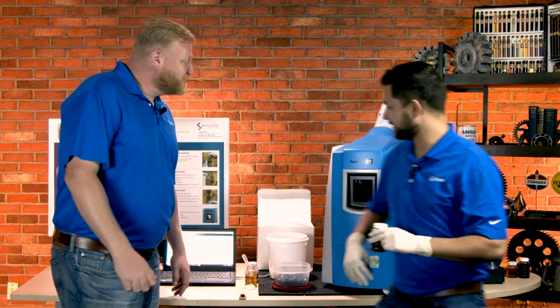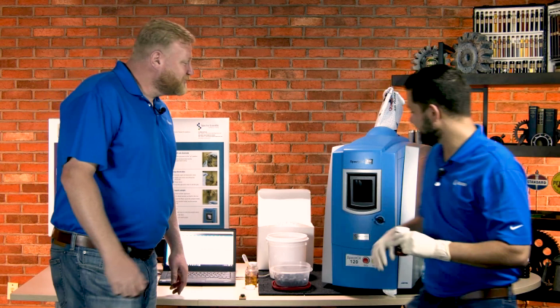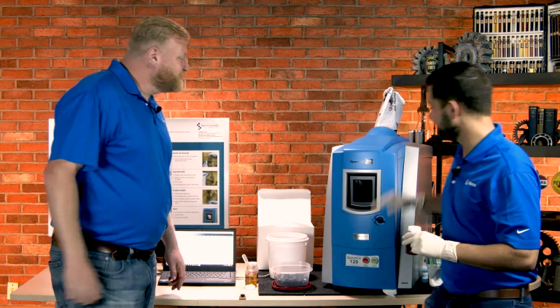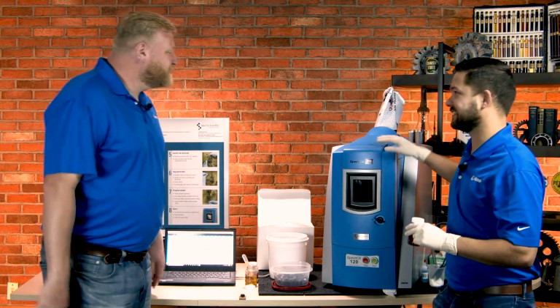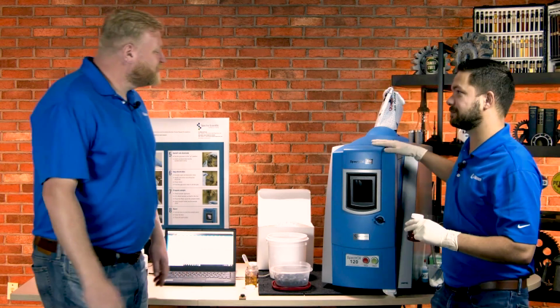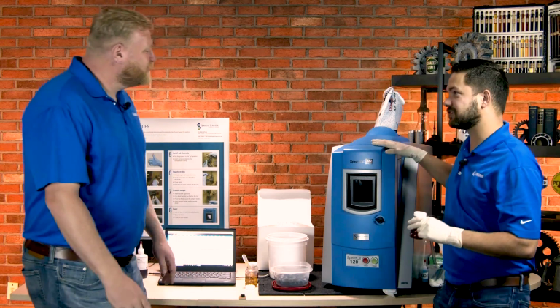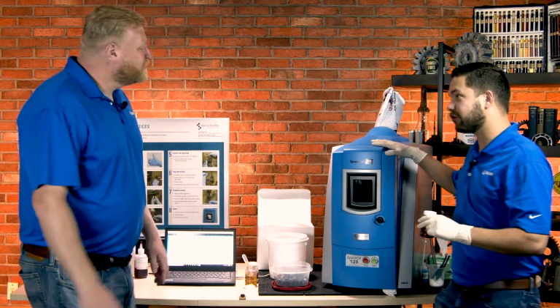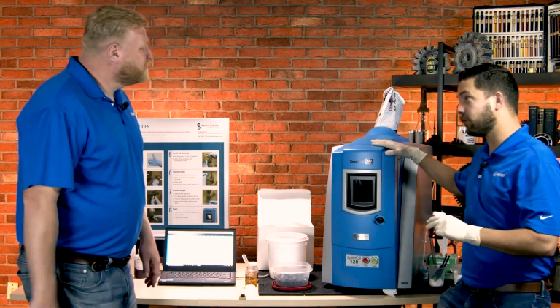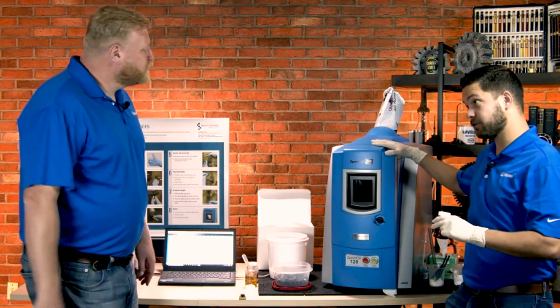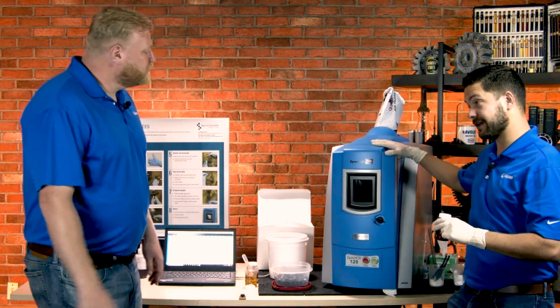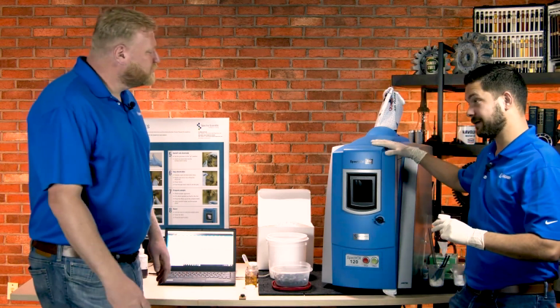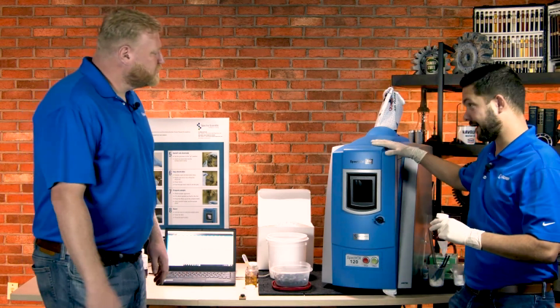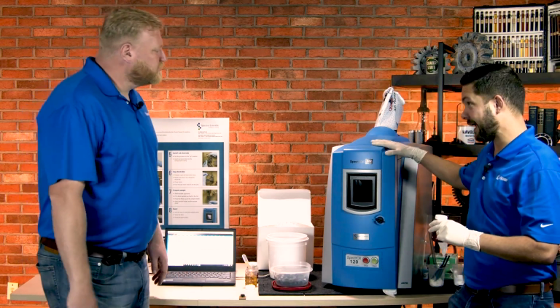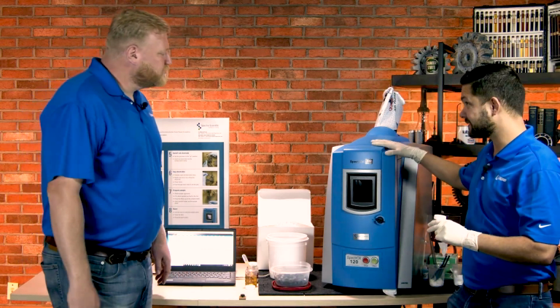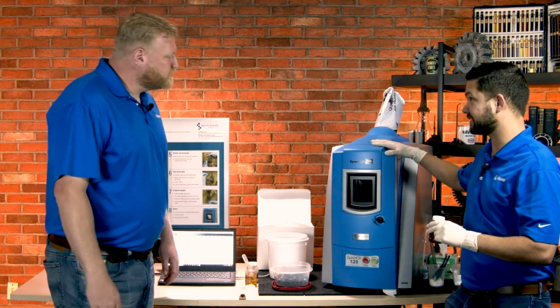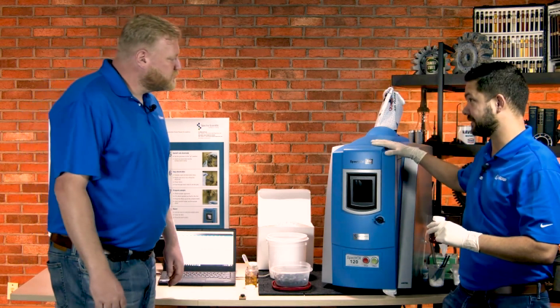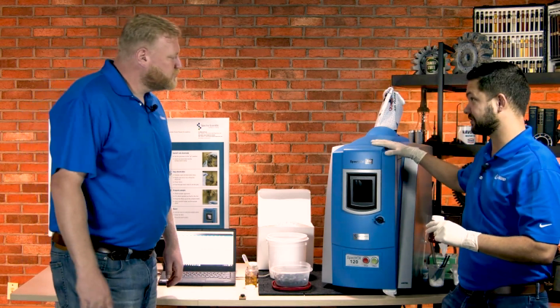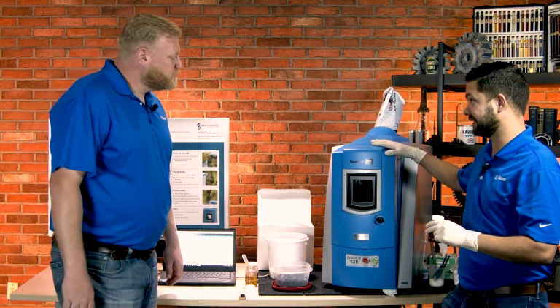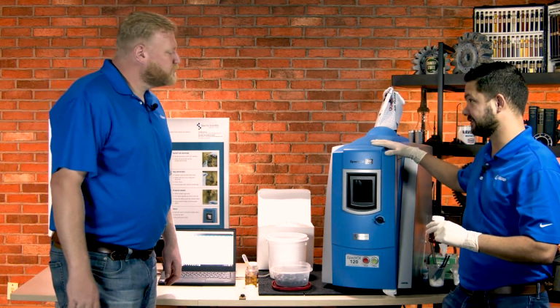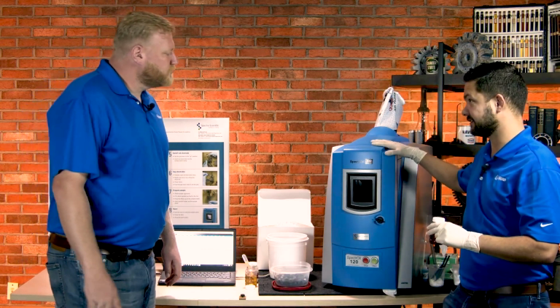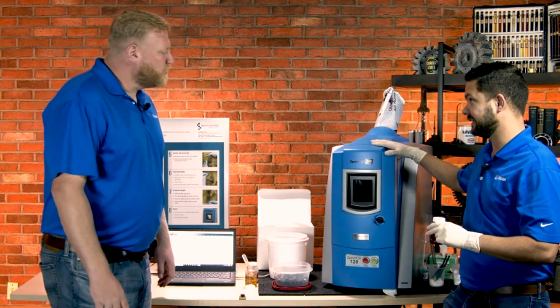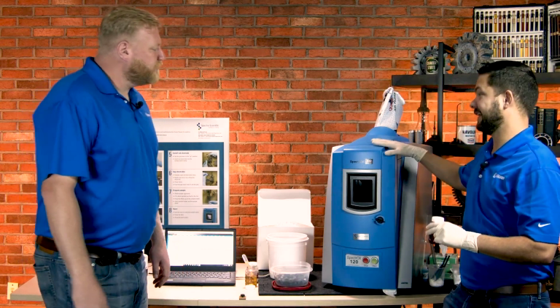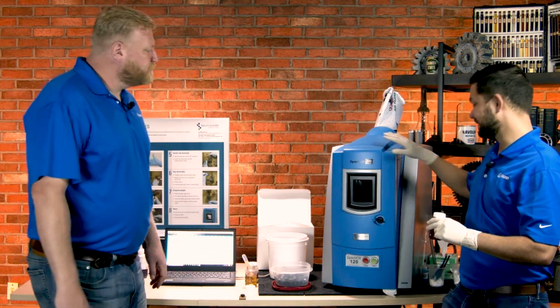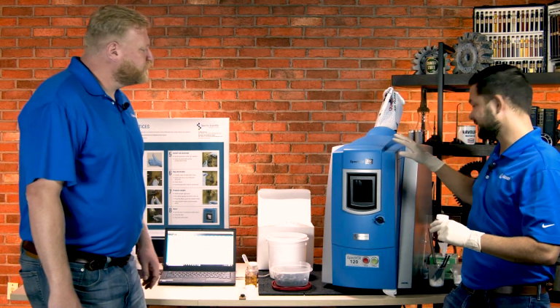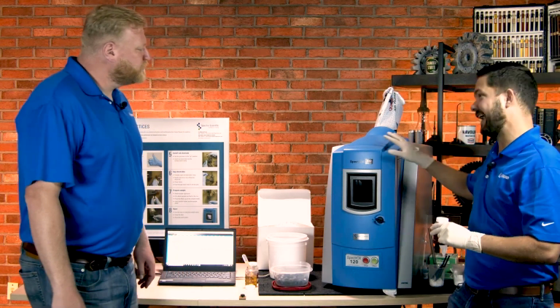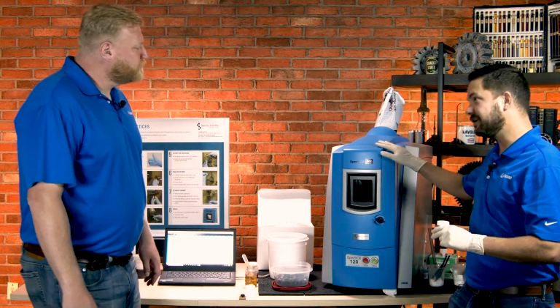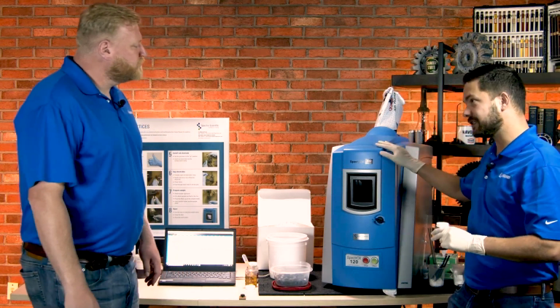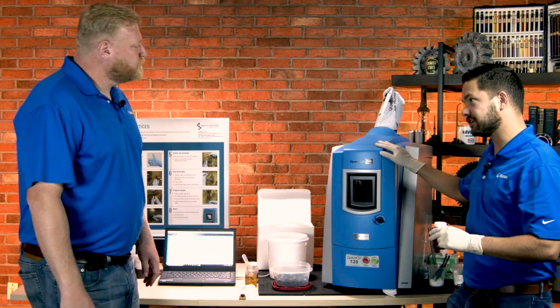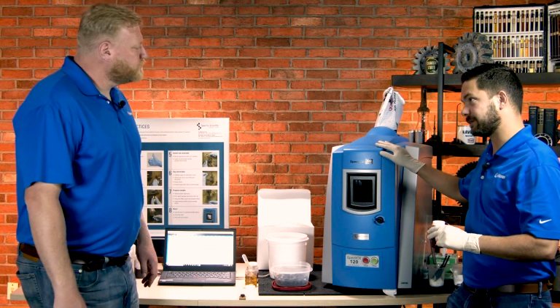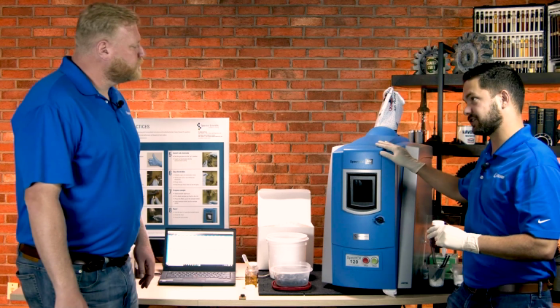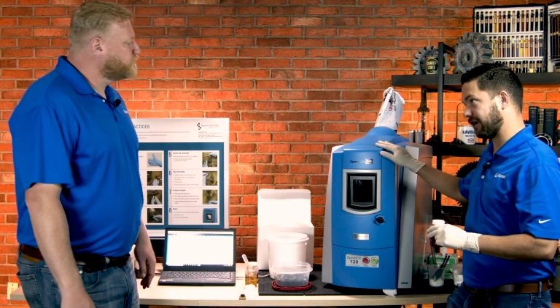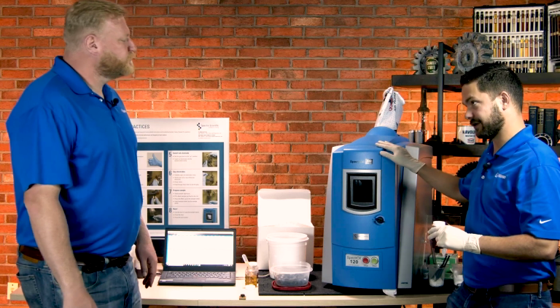So this is the Spectroil 120 by Ametek Spectra Scientific. This is an elemental spectrometer.